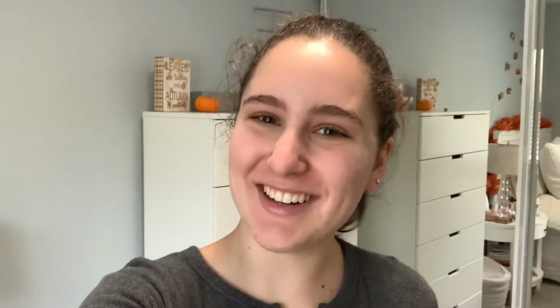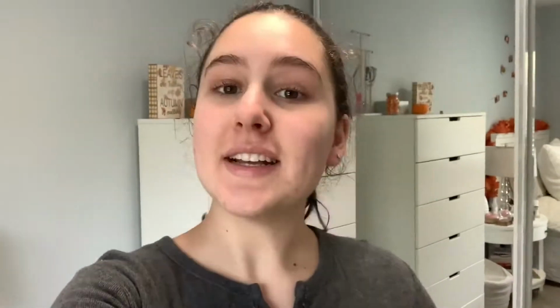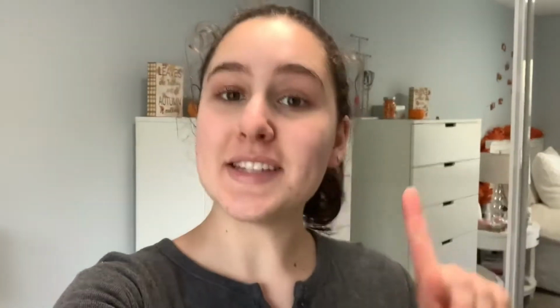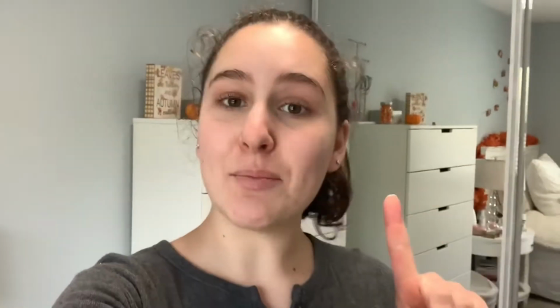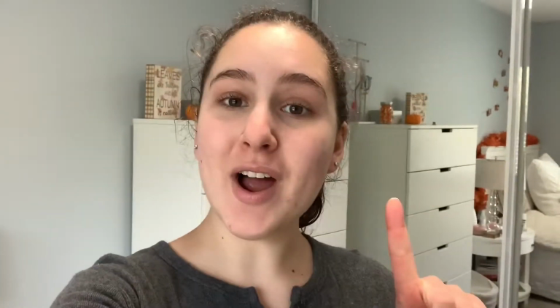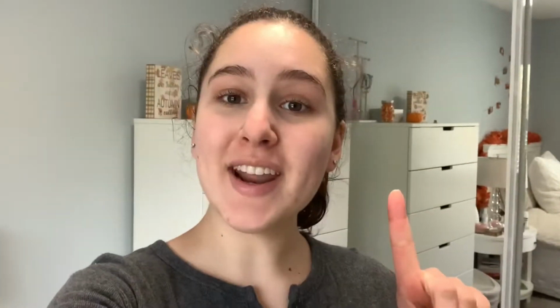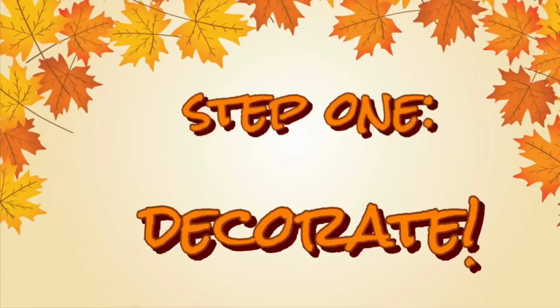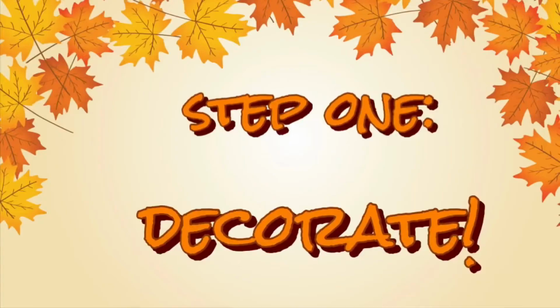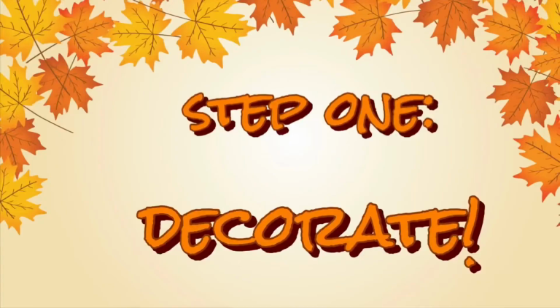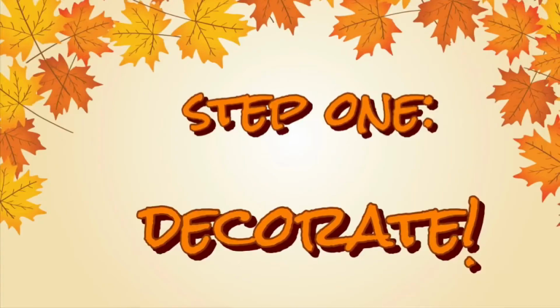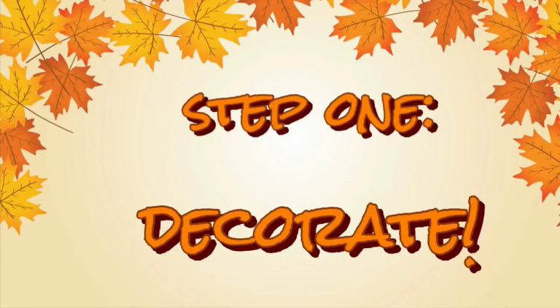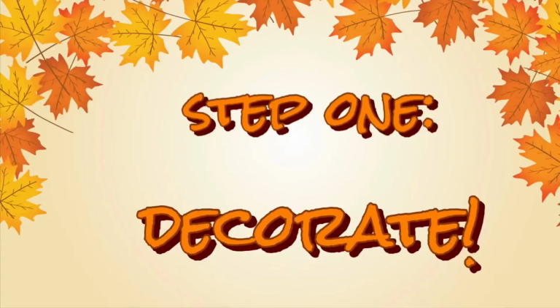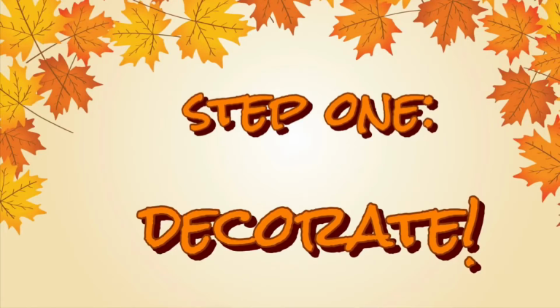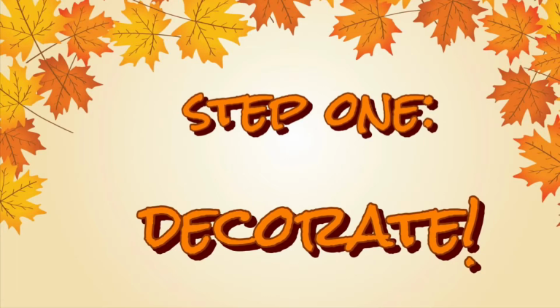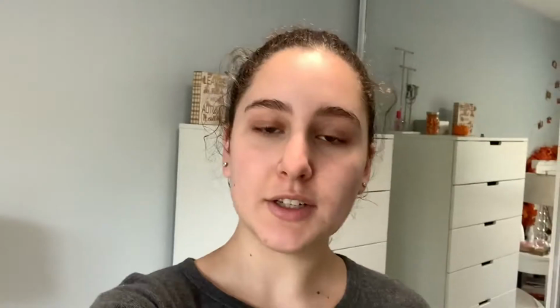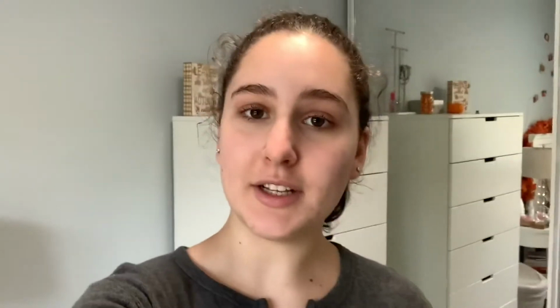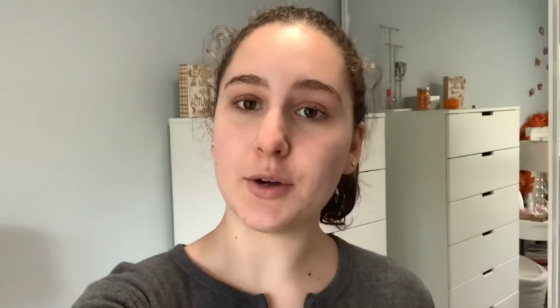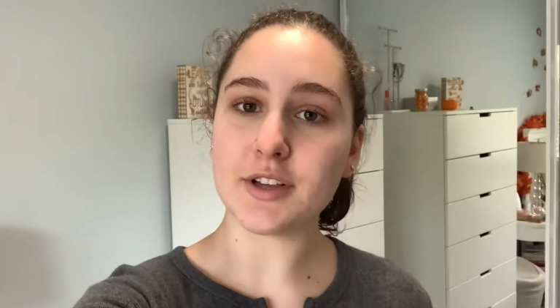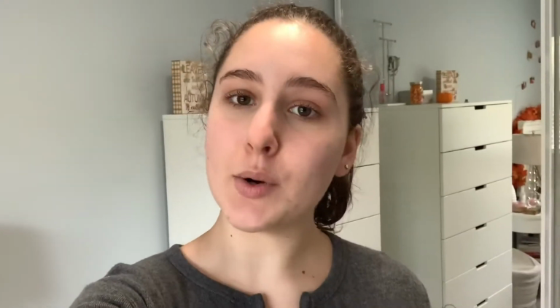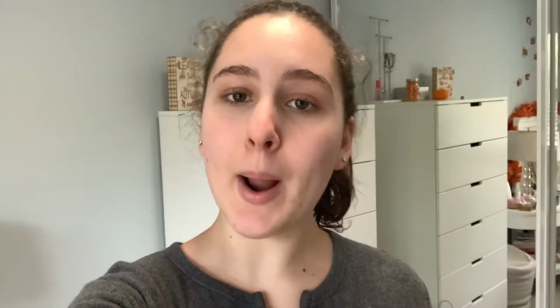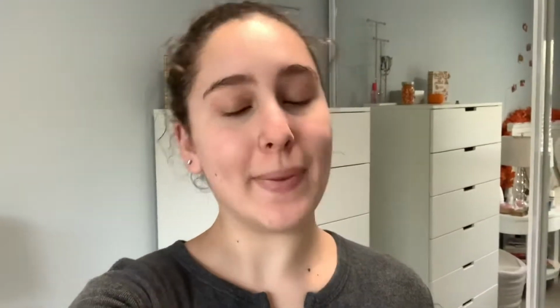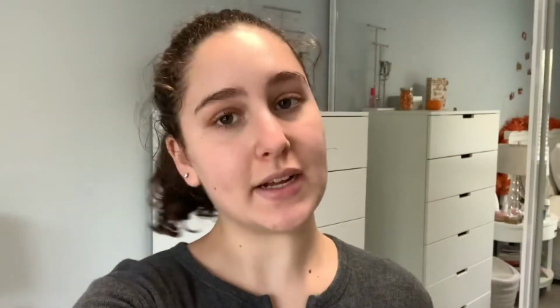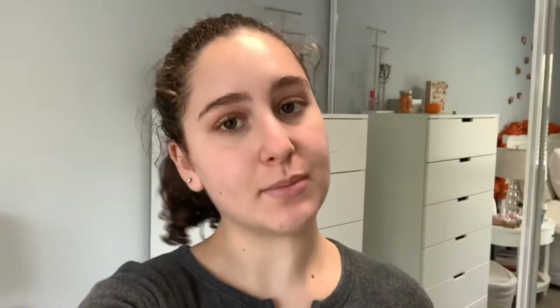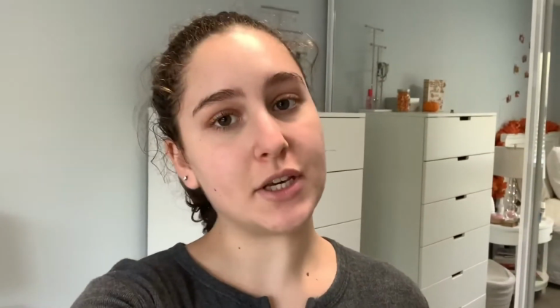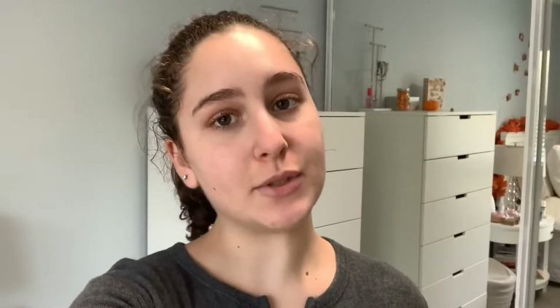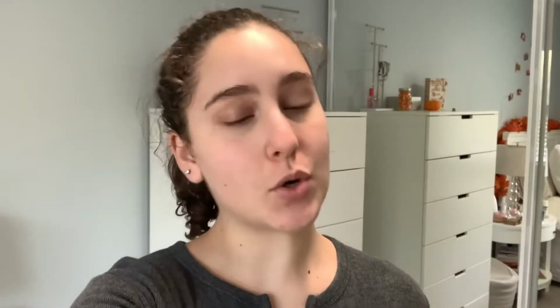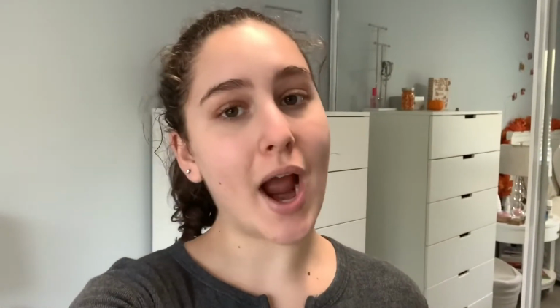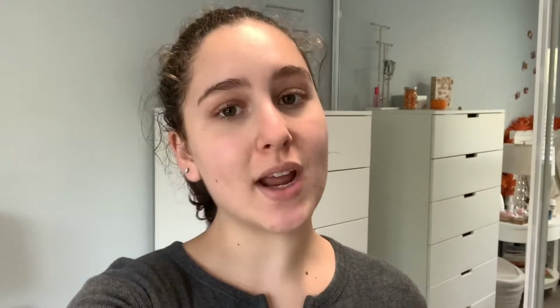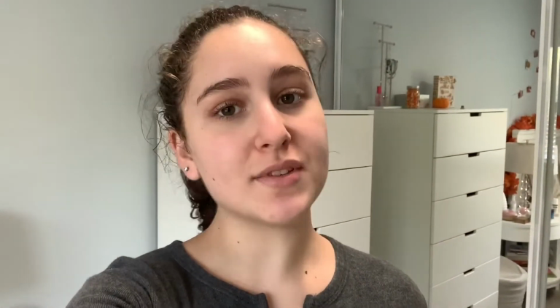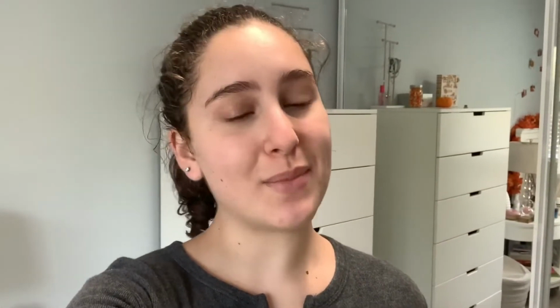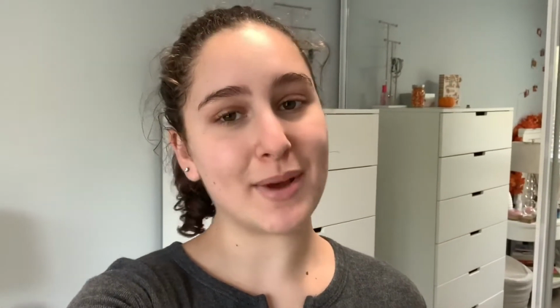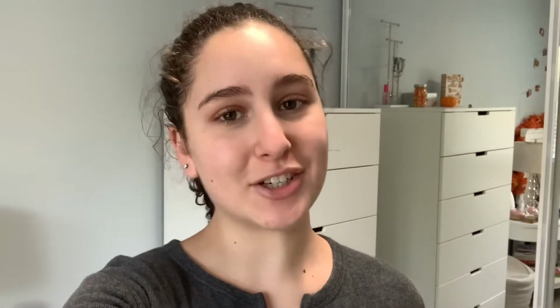Step one is decorating my room, so let's go to the store and pick out some cute decor items for my bedroom.